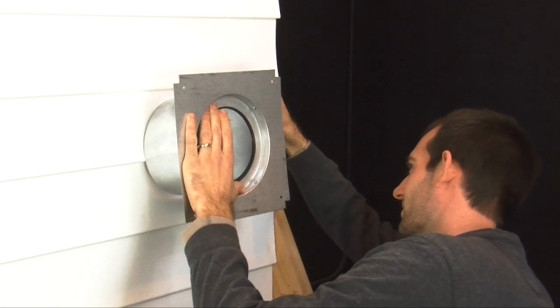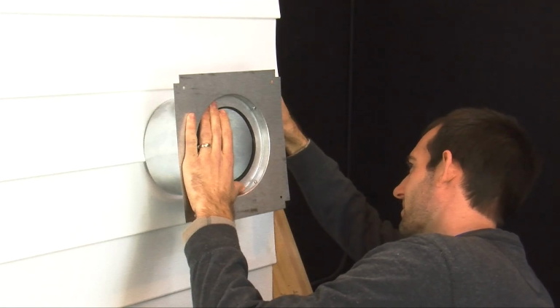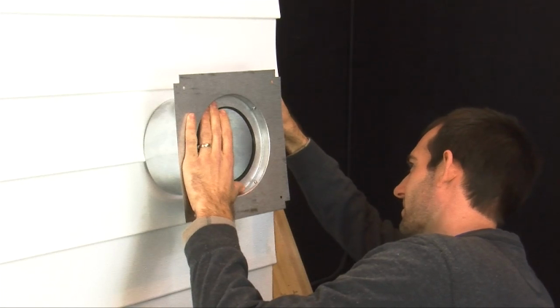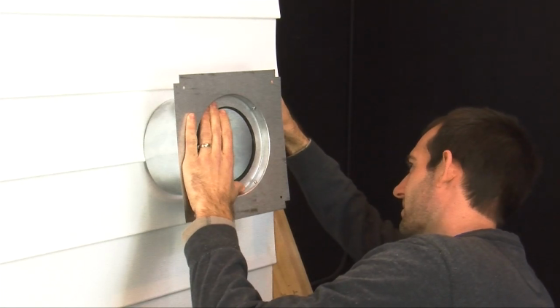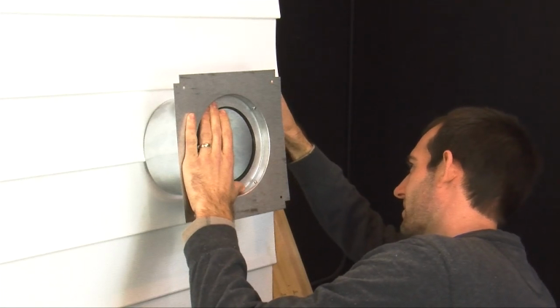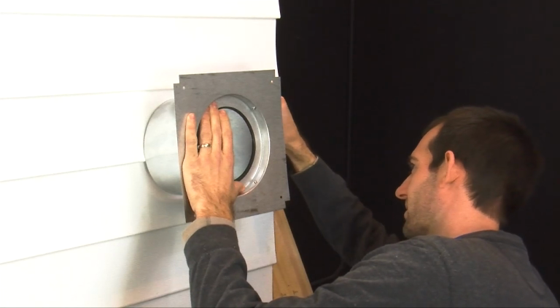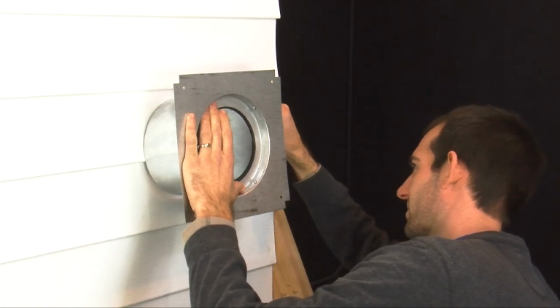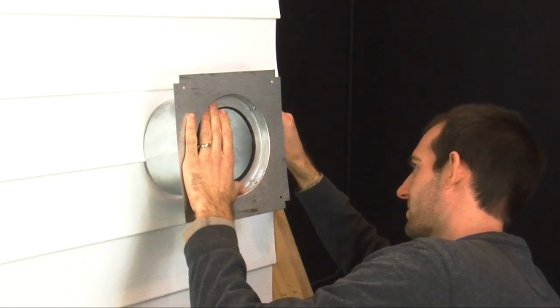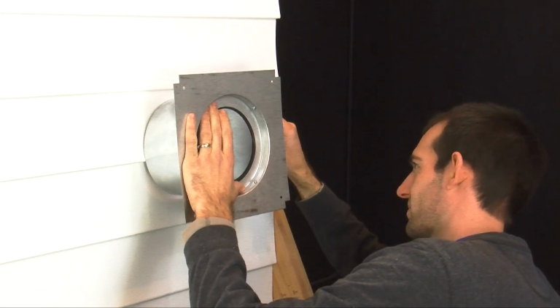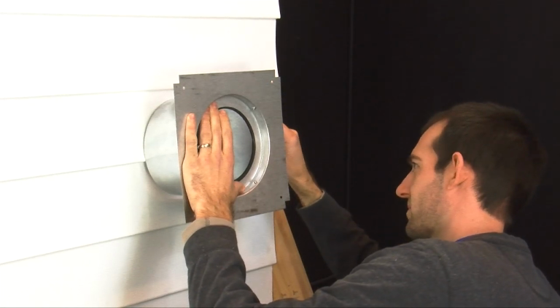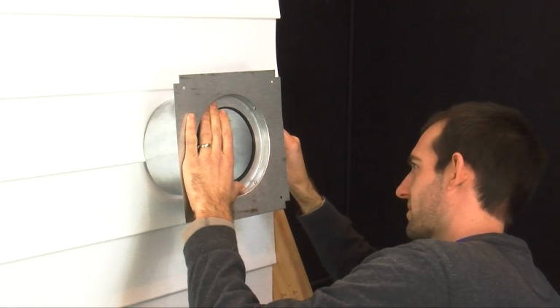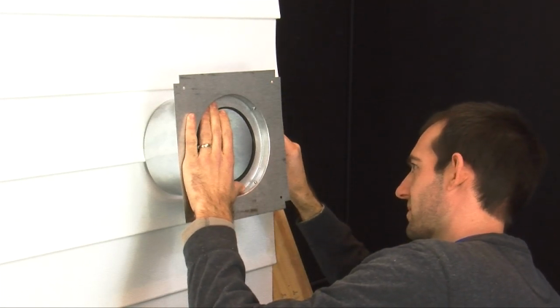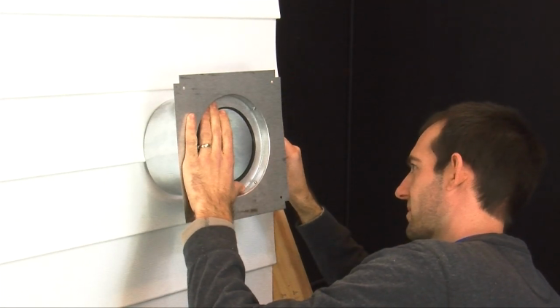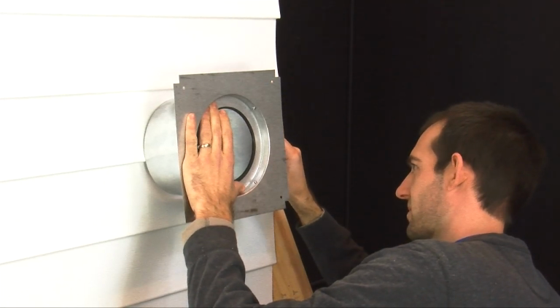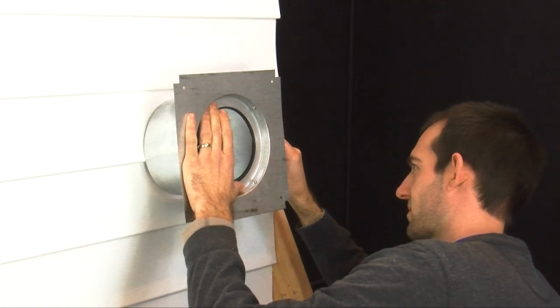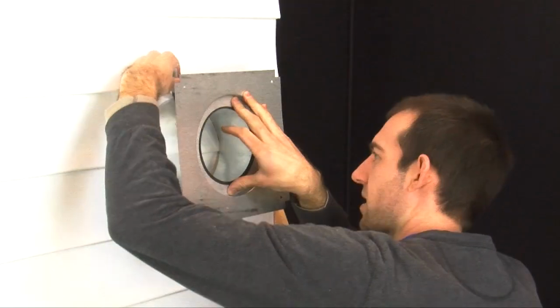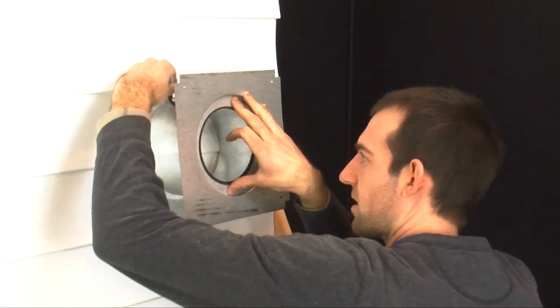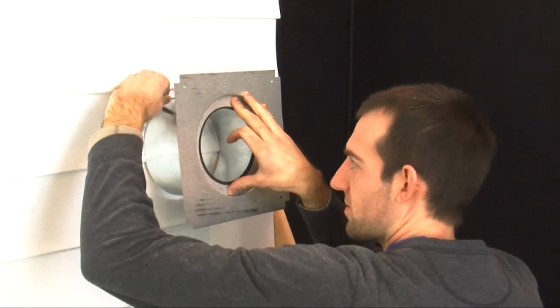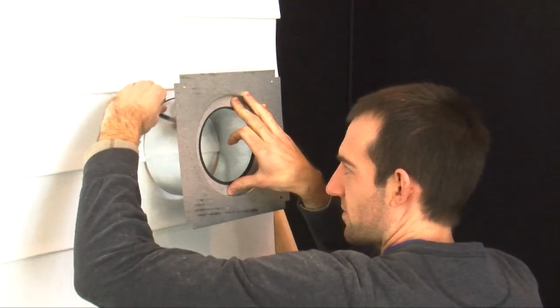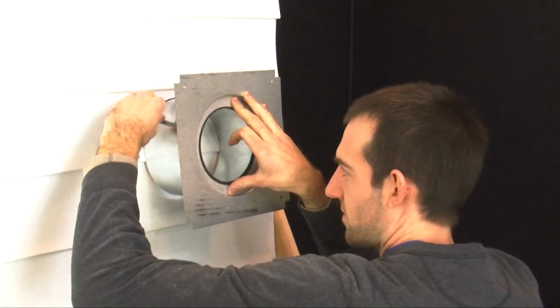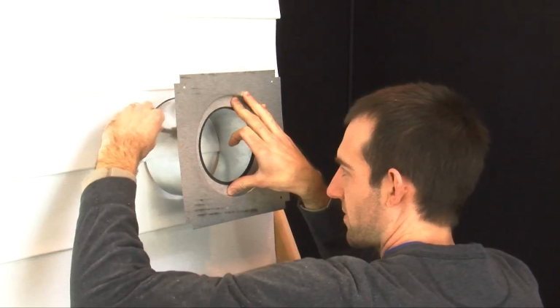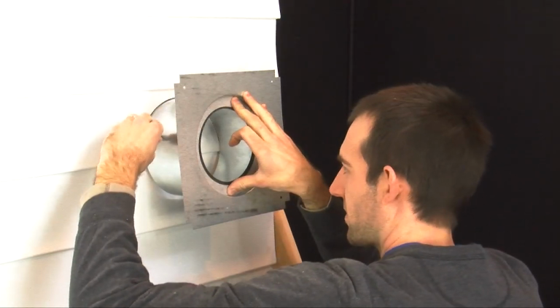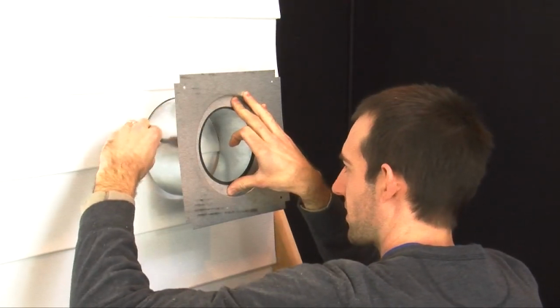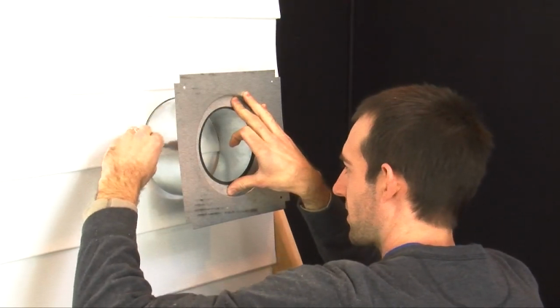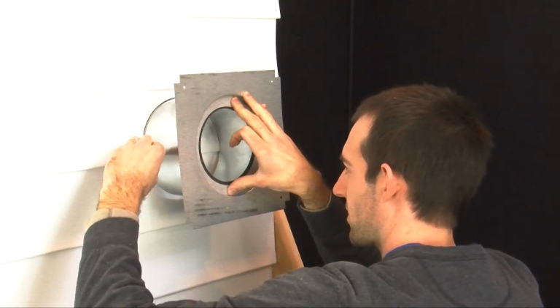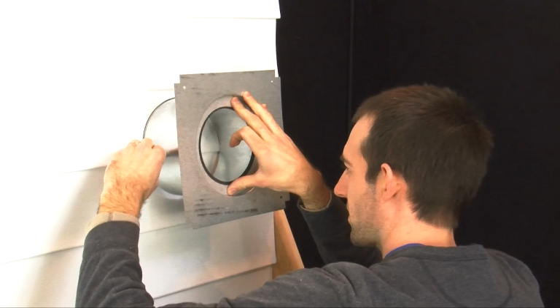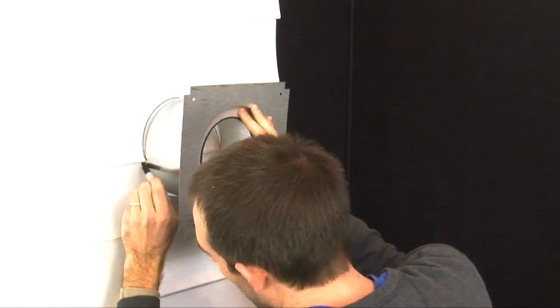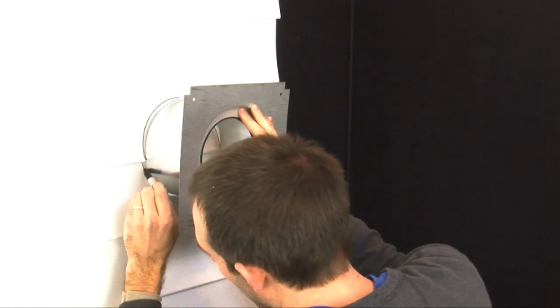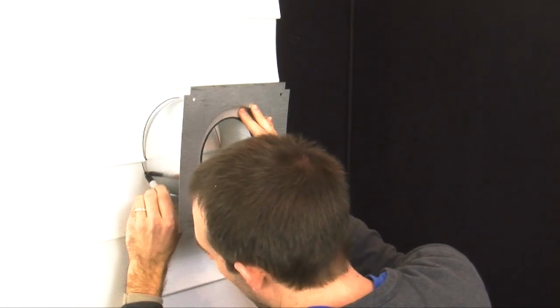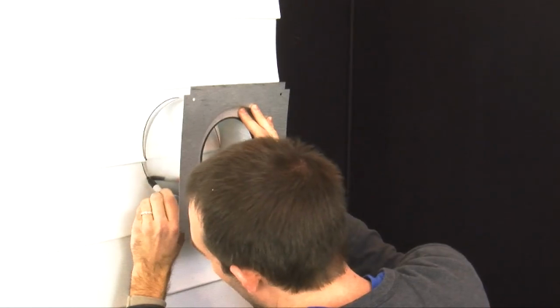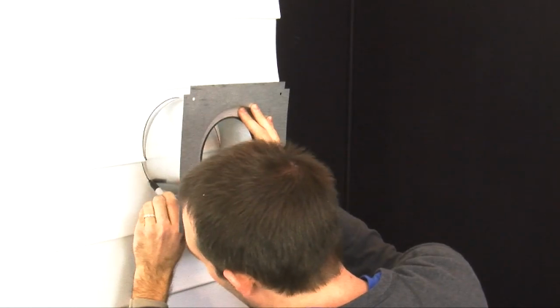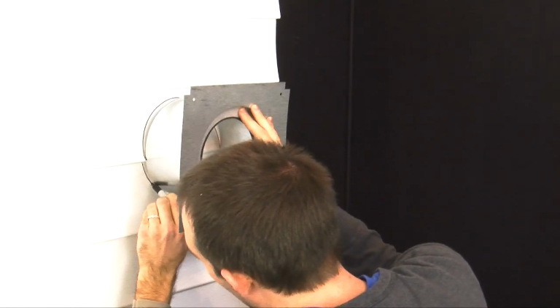Now repeat the process on the exterior wall, making sure to use the exterior wall thimble to trace the circle.